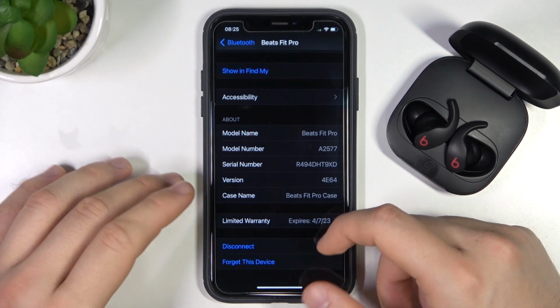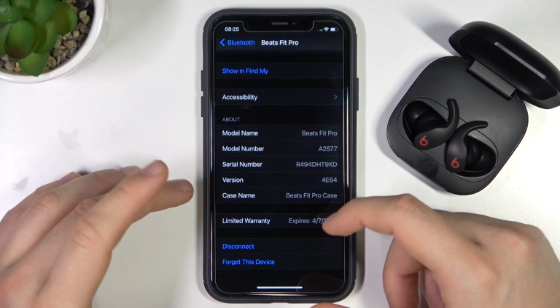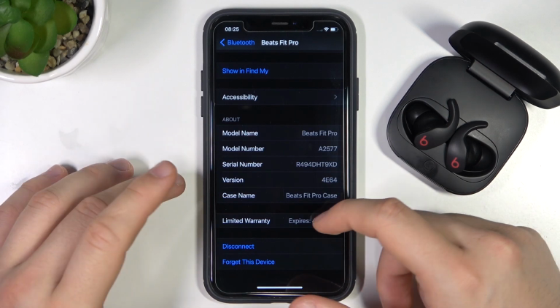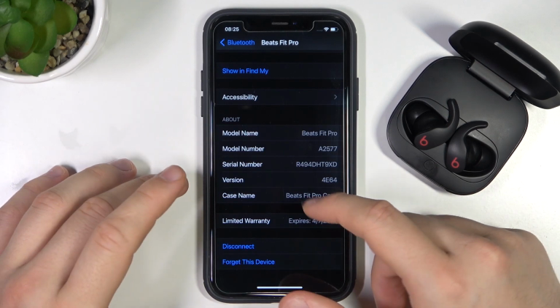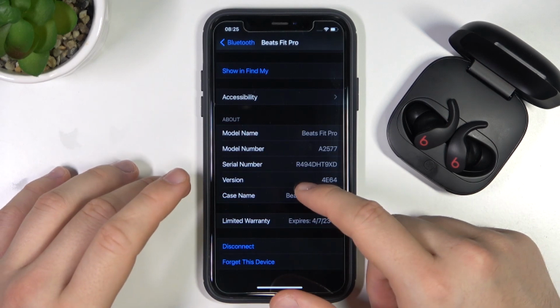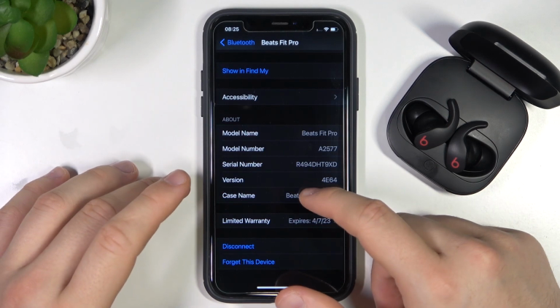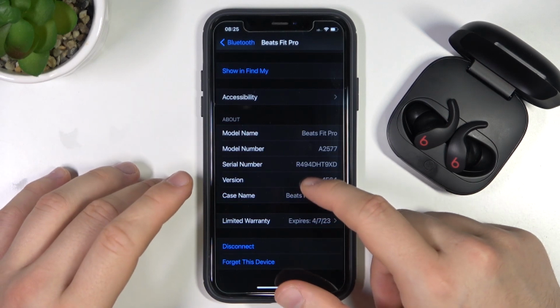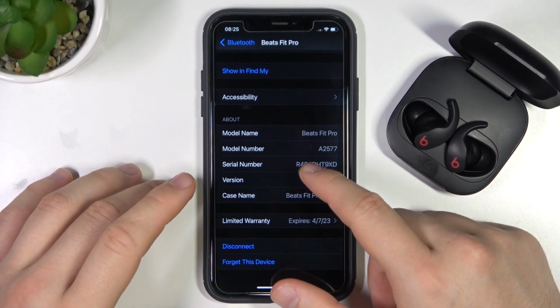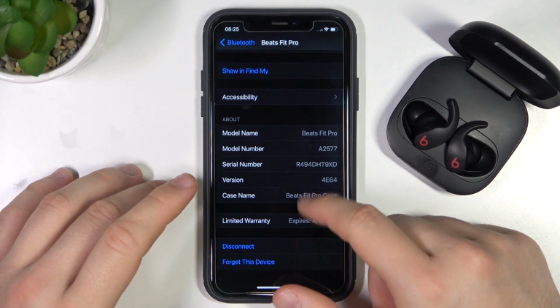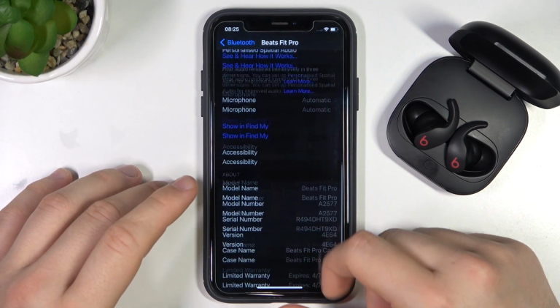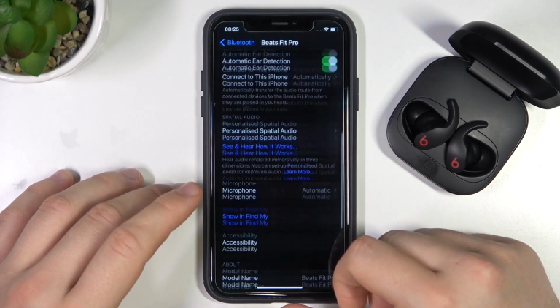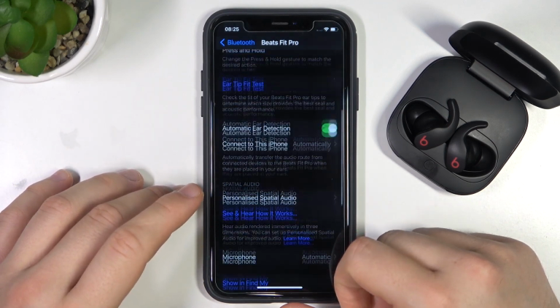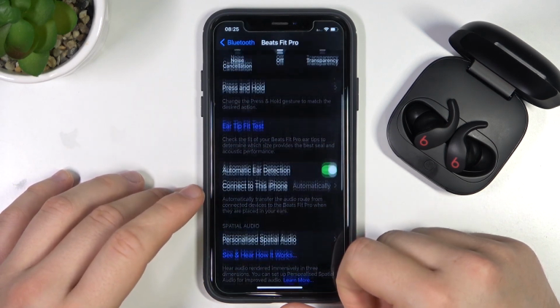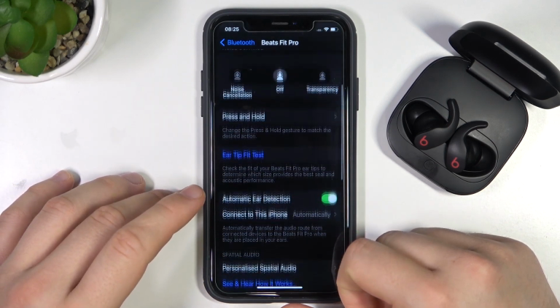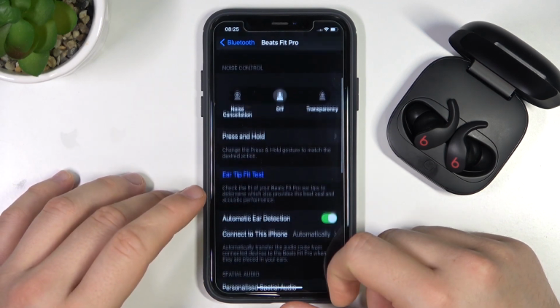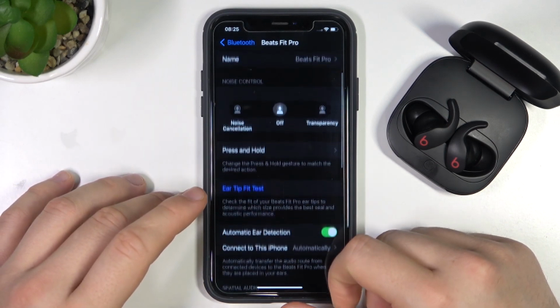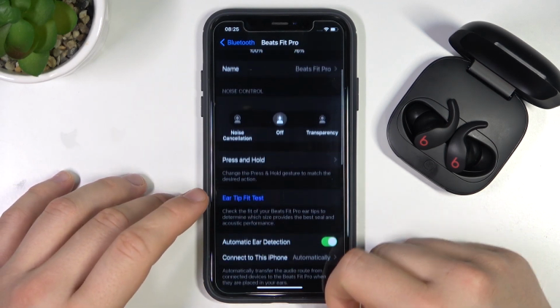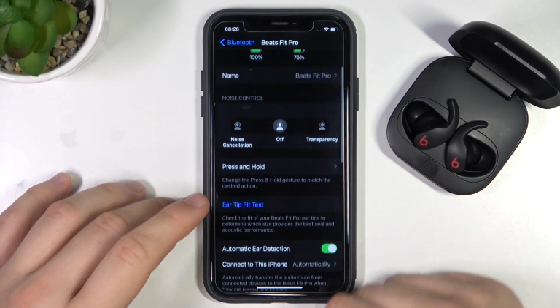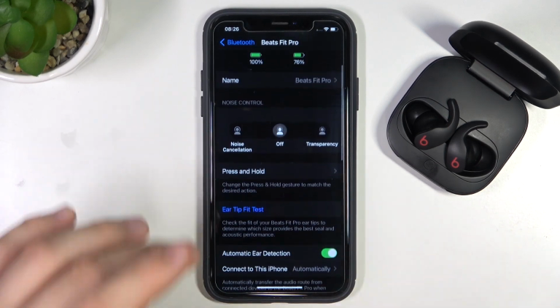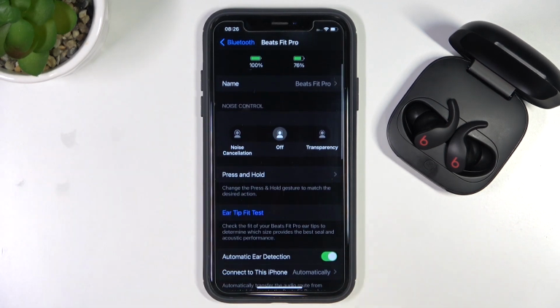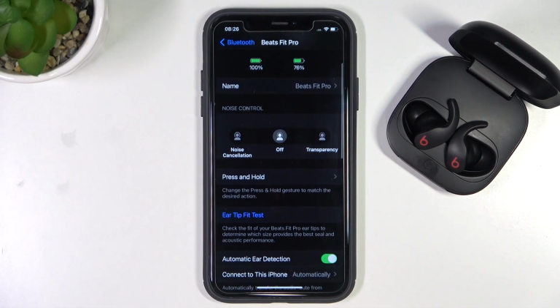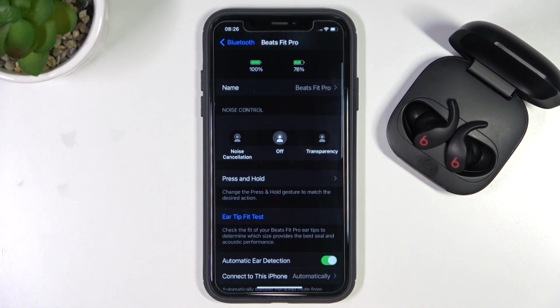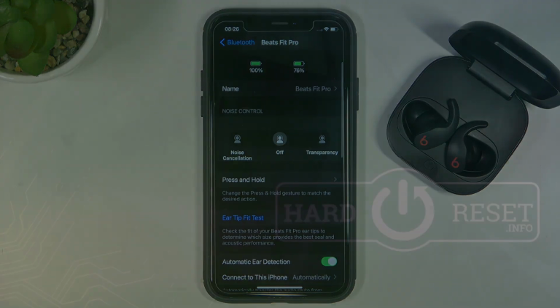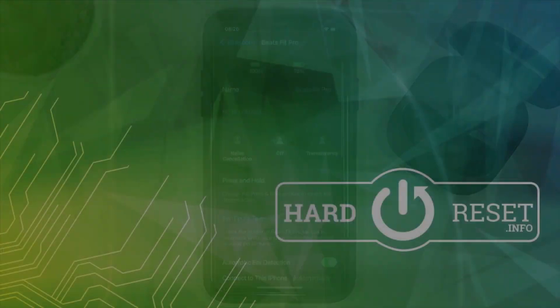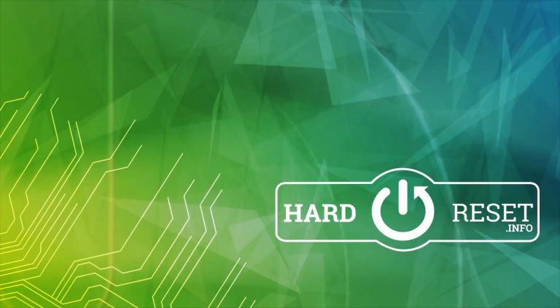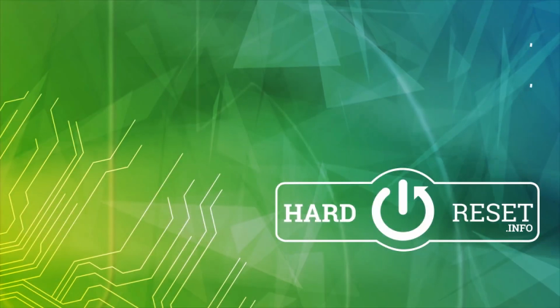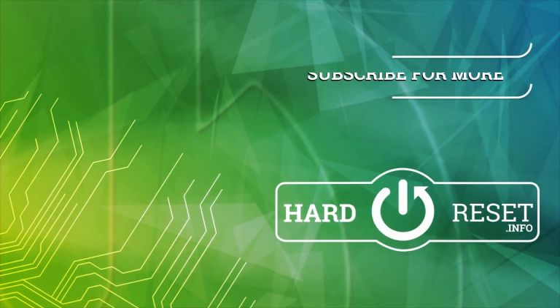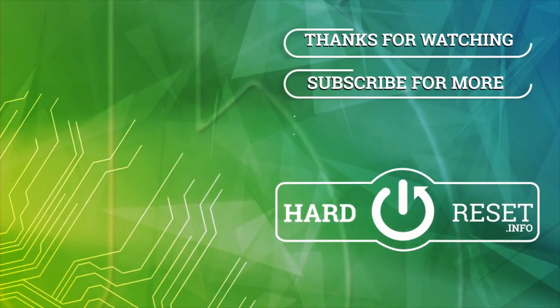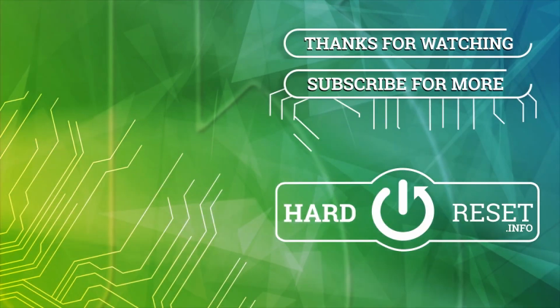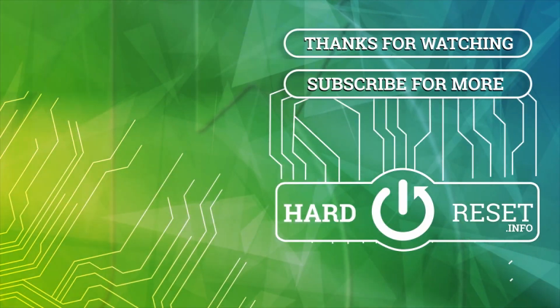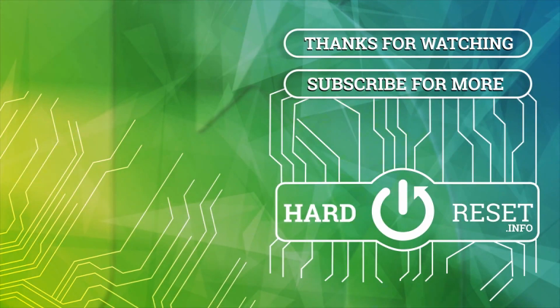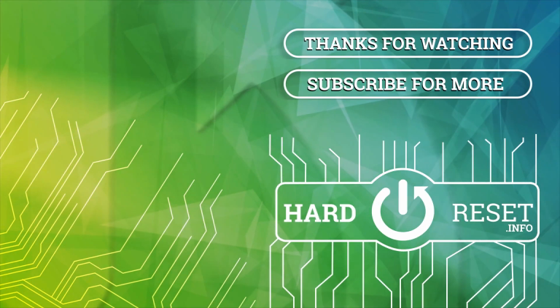If you find this video helpful, remember to leave a like, comment and subscribe. Thank you.